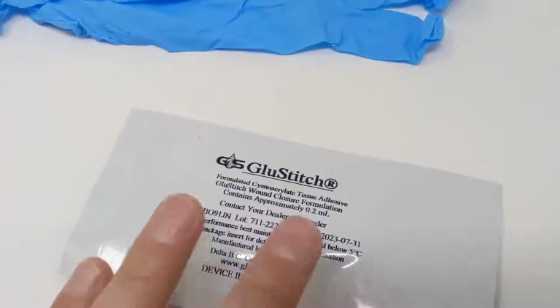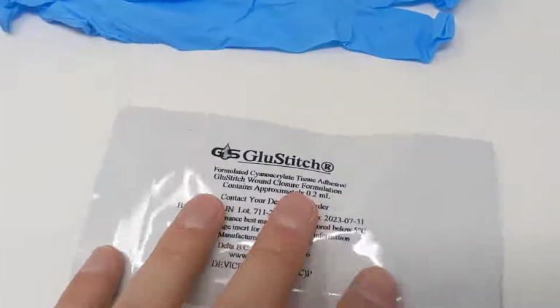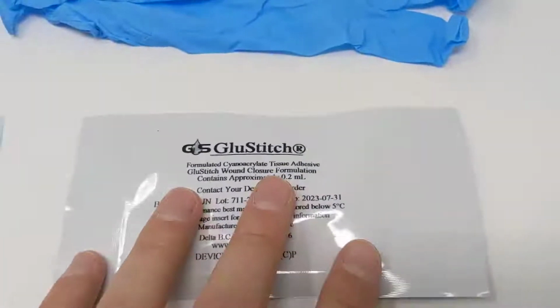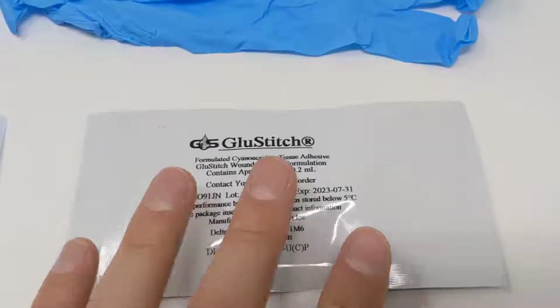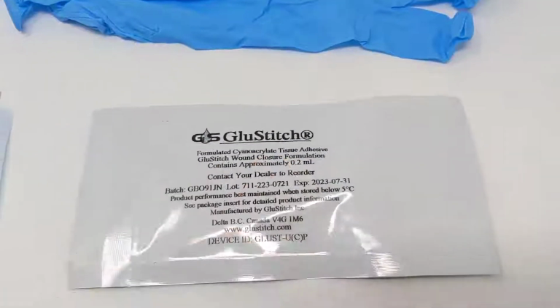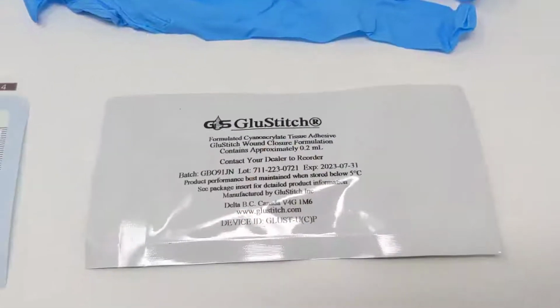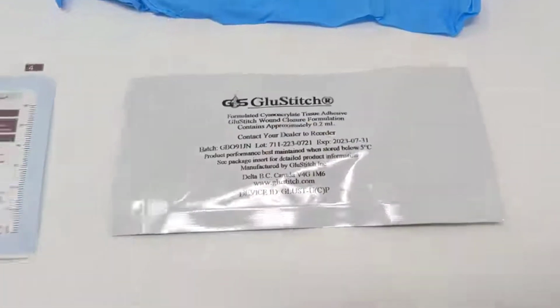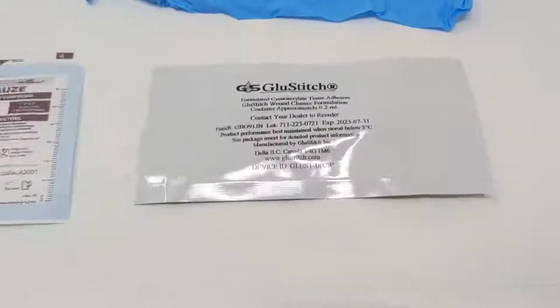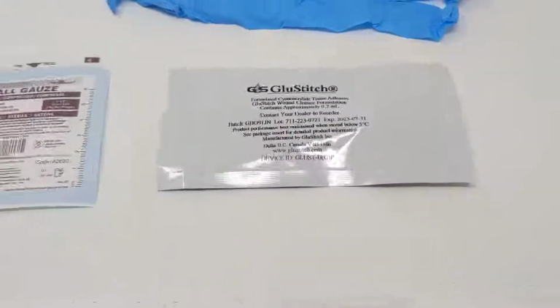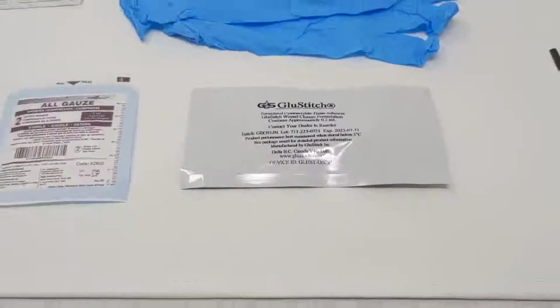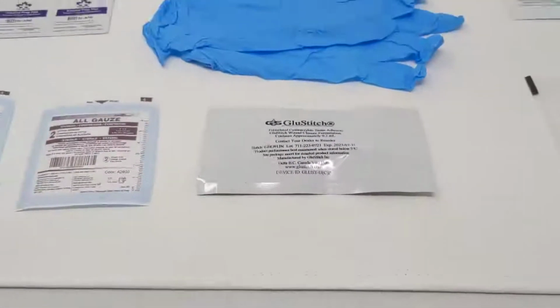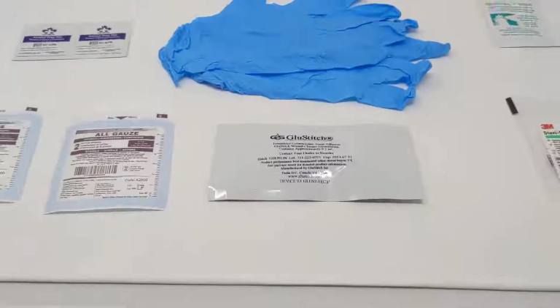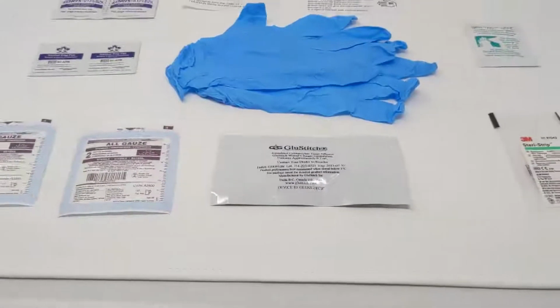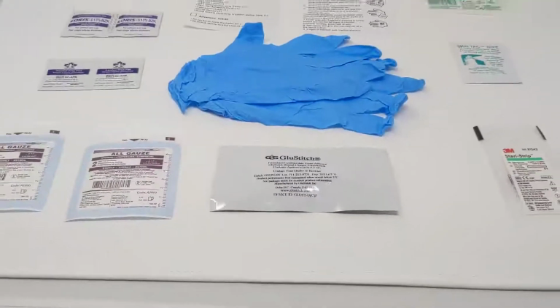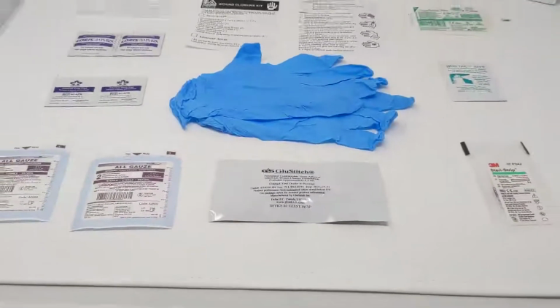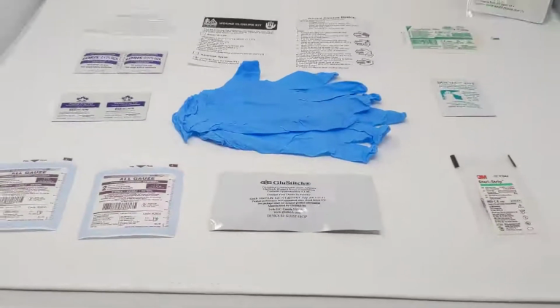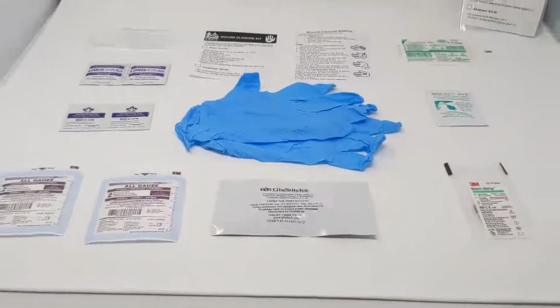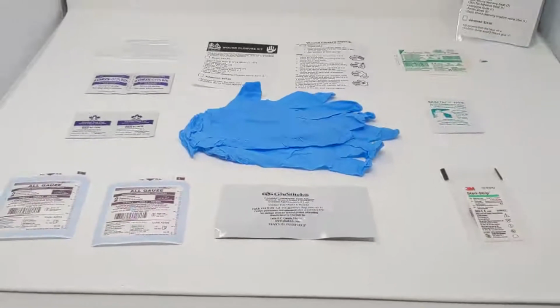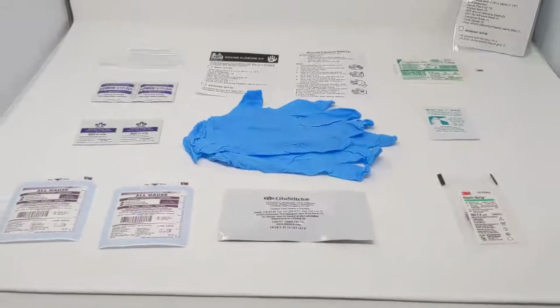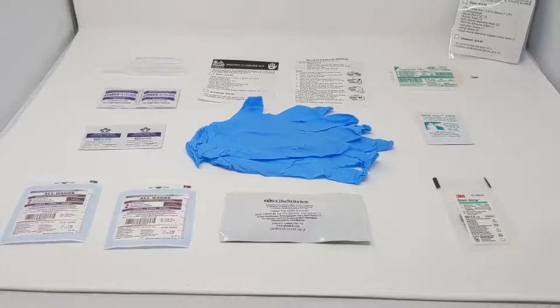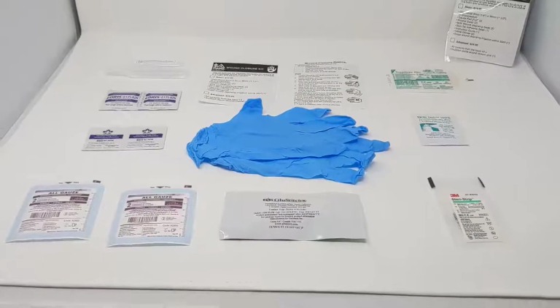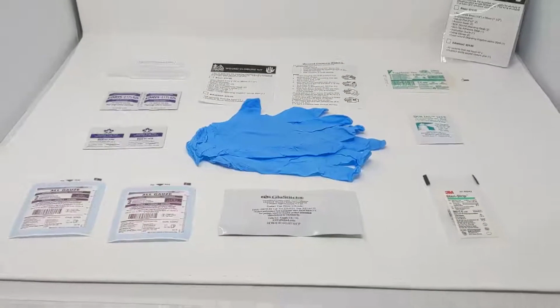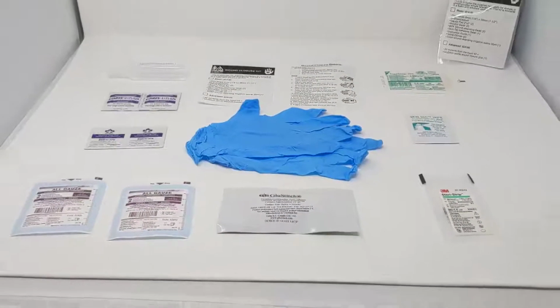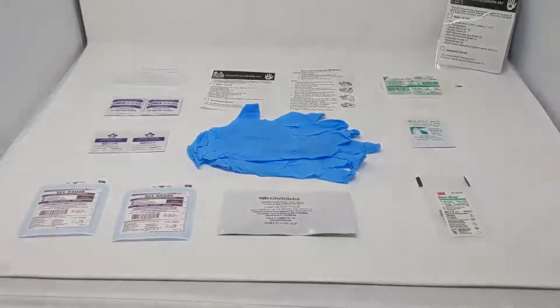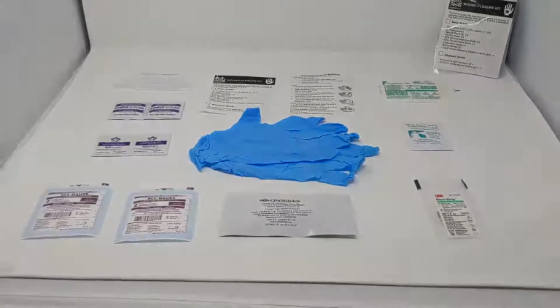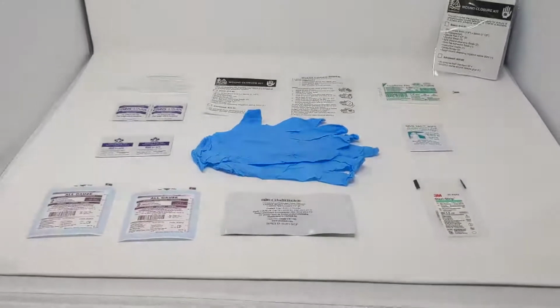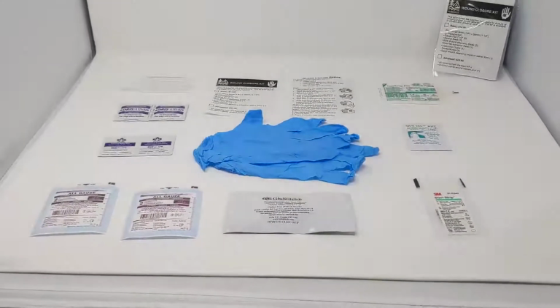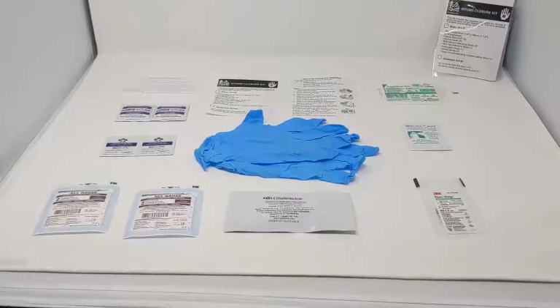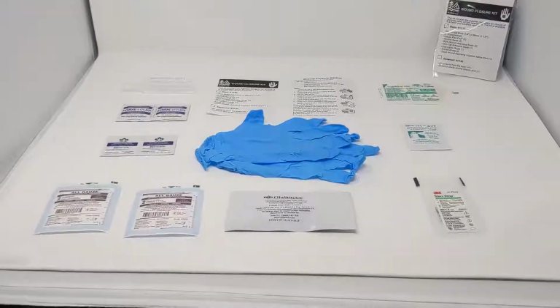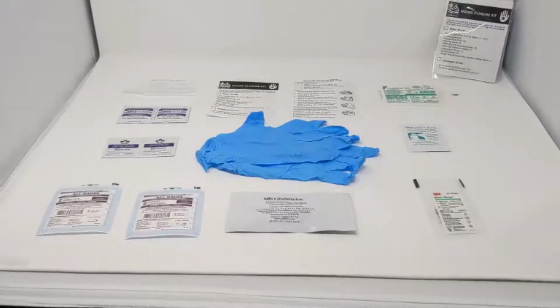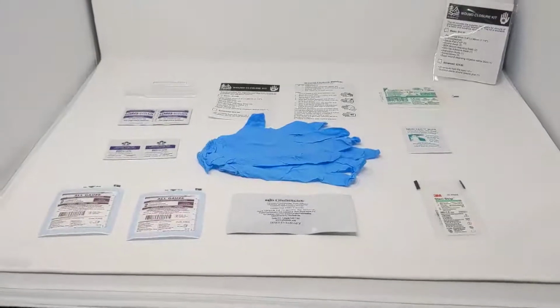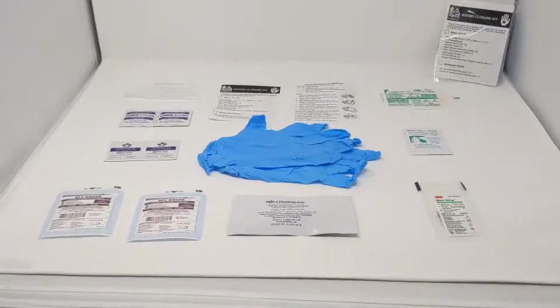So that is our wound closure kit and it is now available at wildmedkits.ca